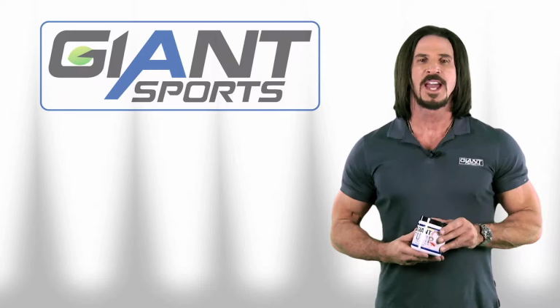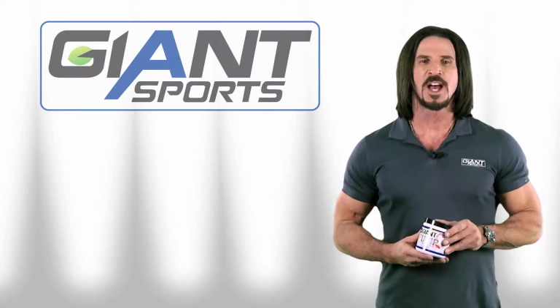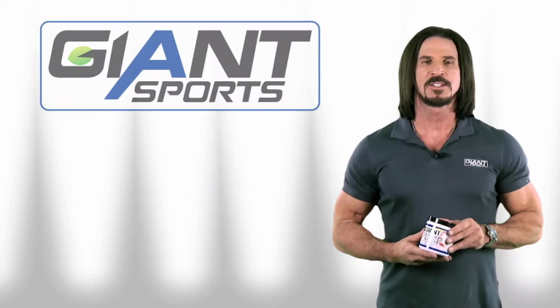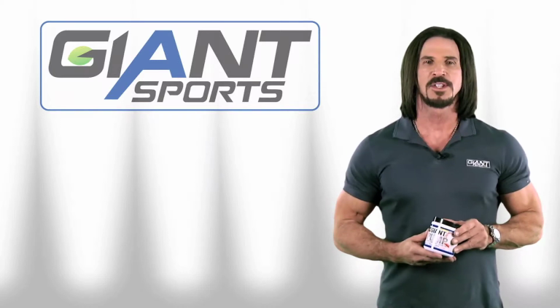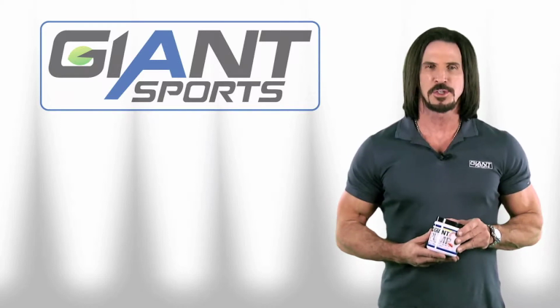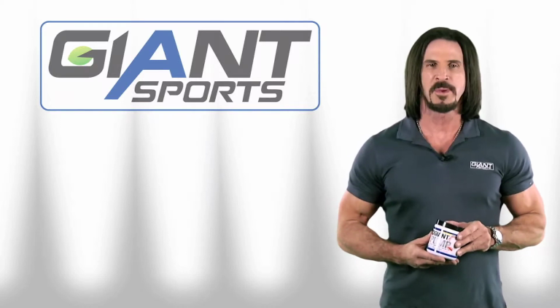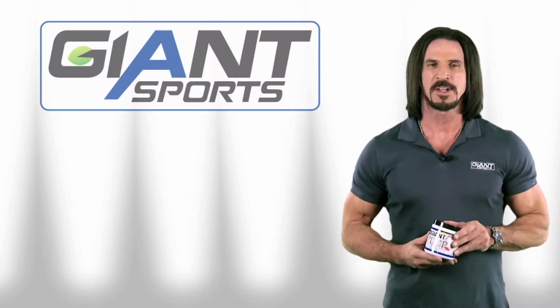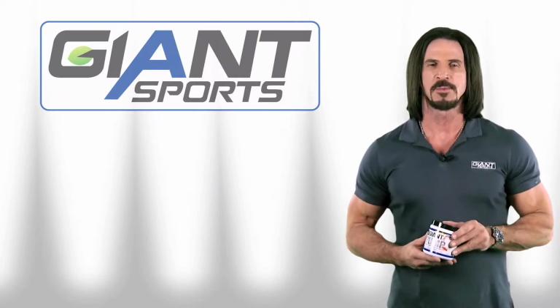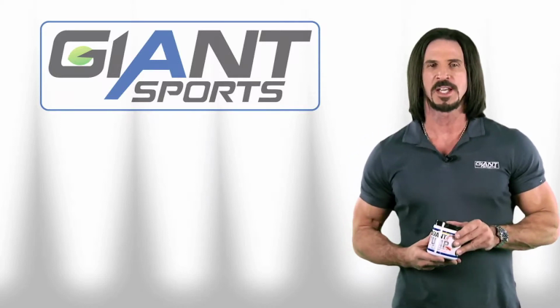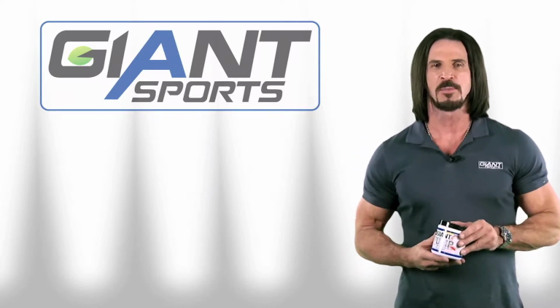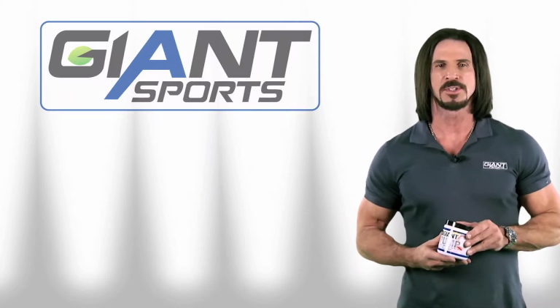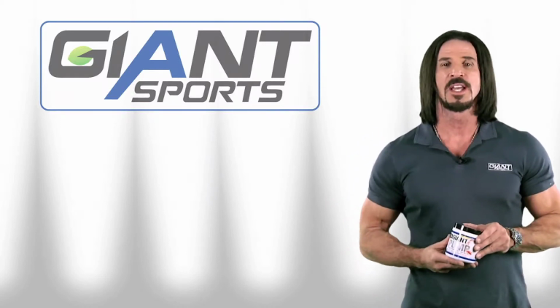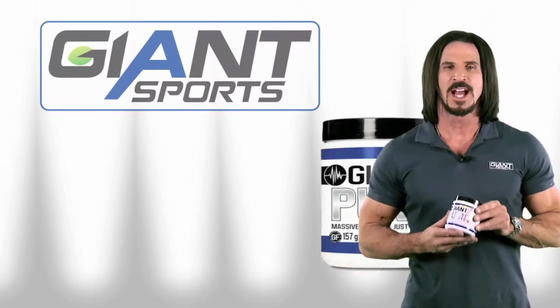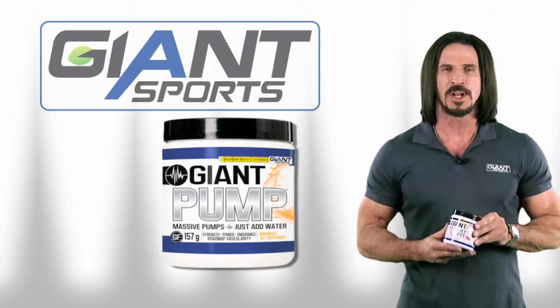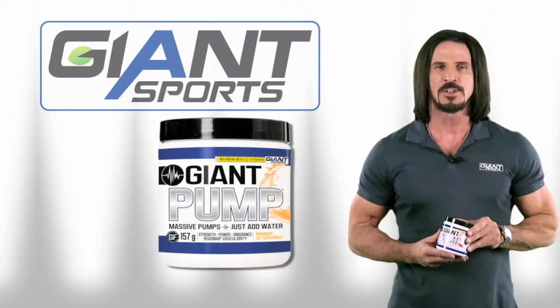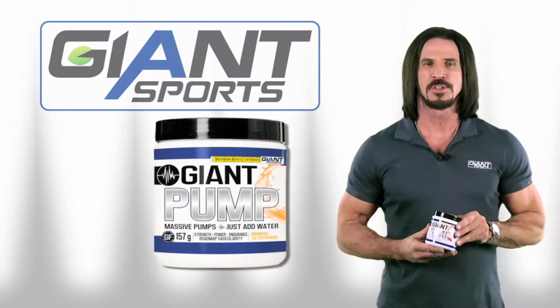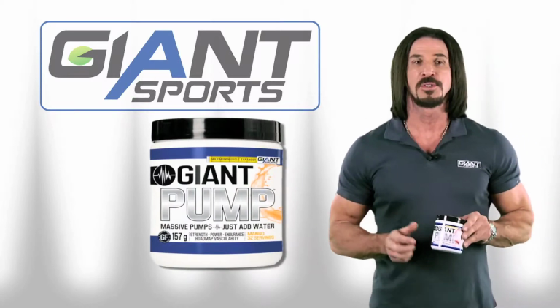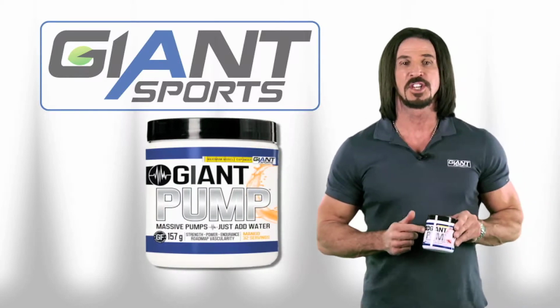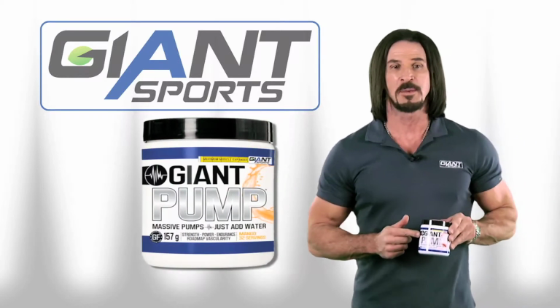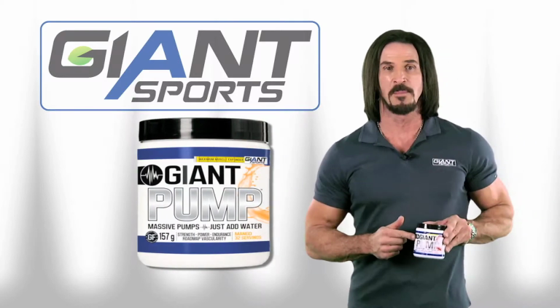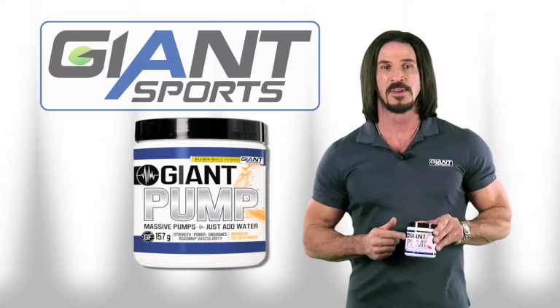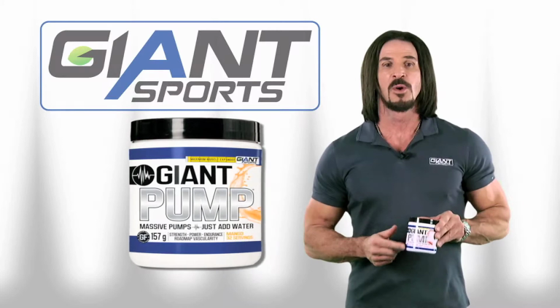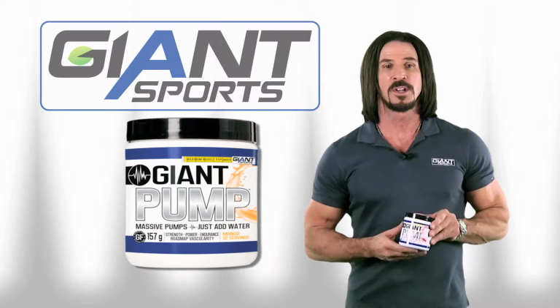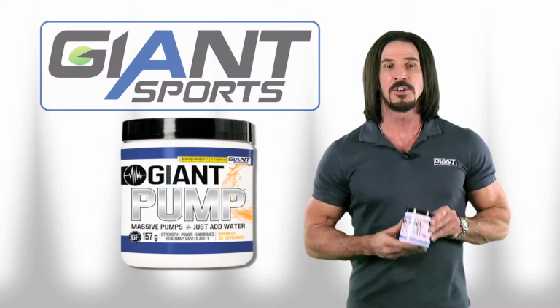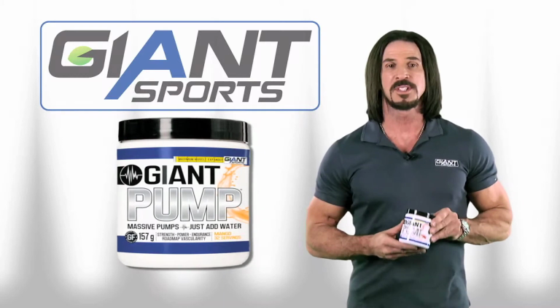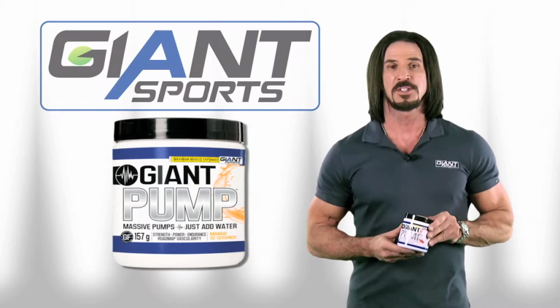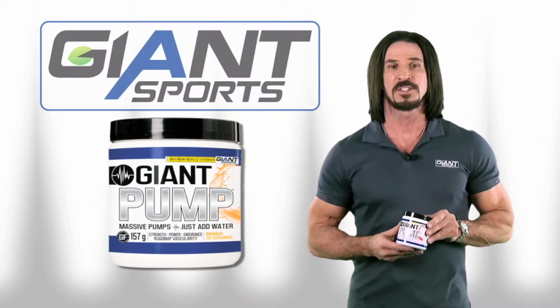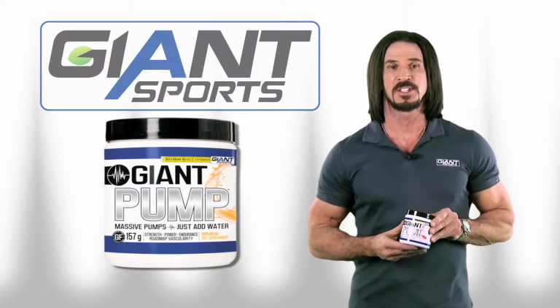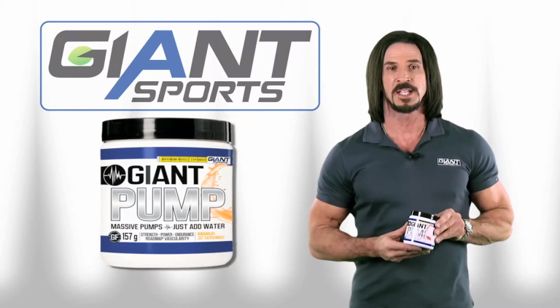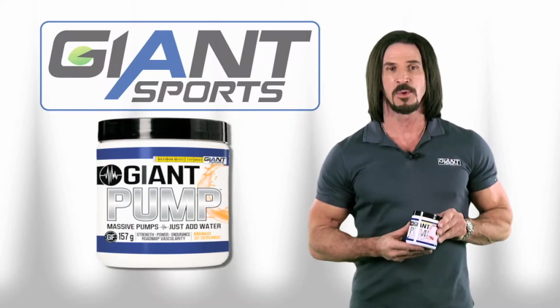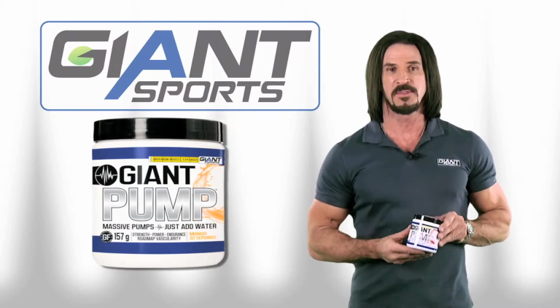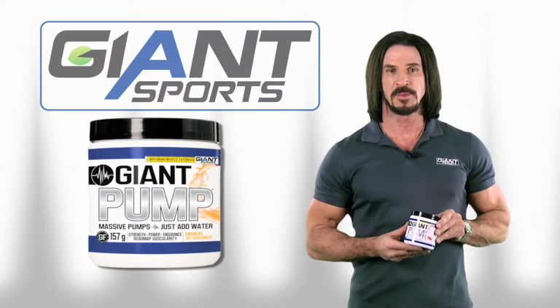Hey guys, this is Joe Babbick from Giant Sports, and I want to introduce you to Giant Pump, one of the newest additions to the Giant Sports family.